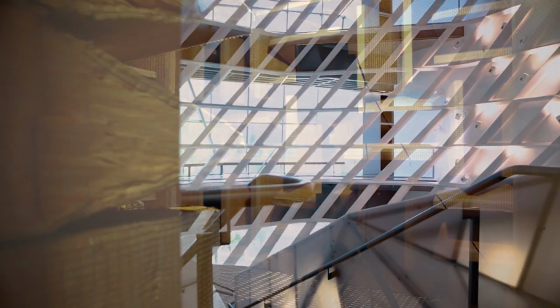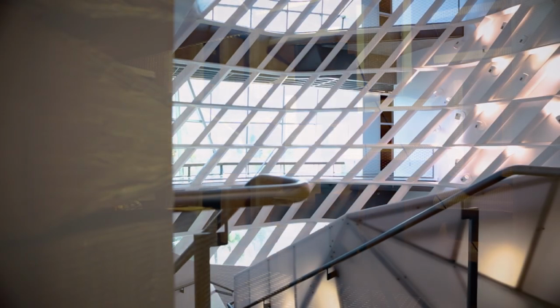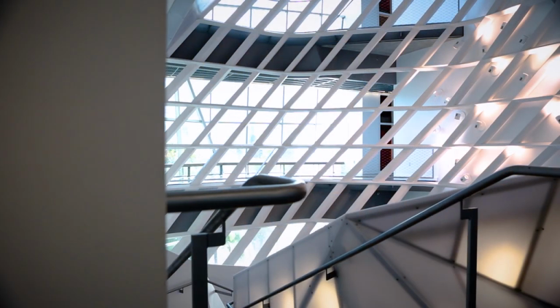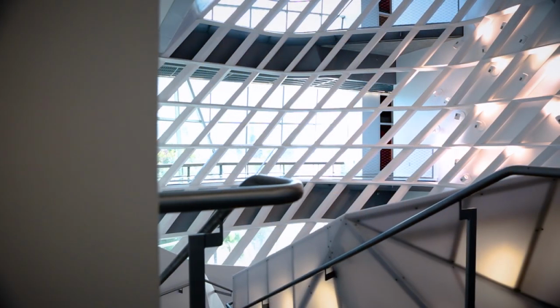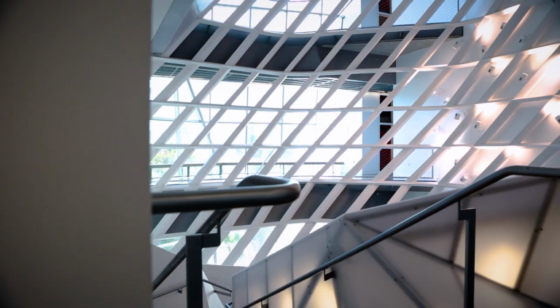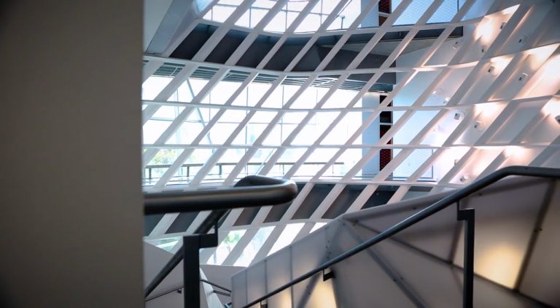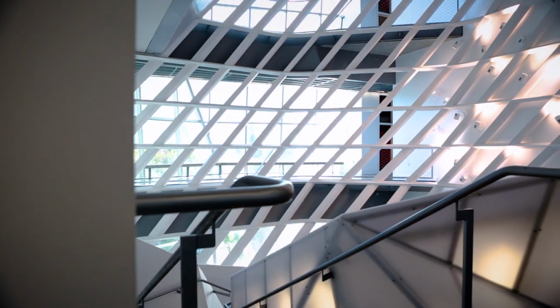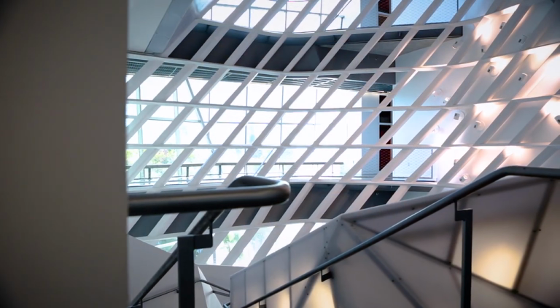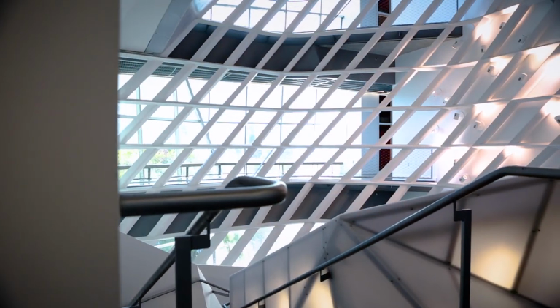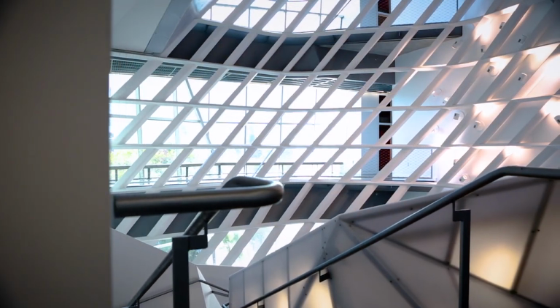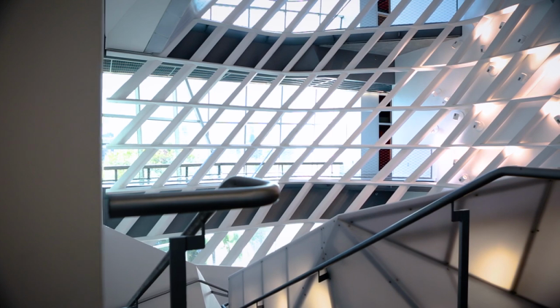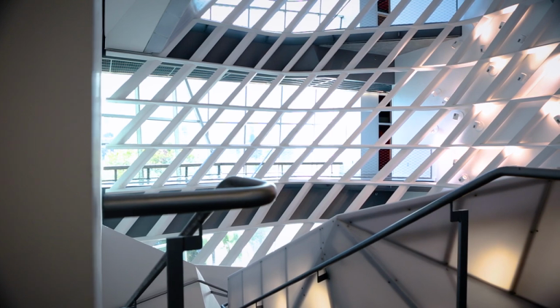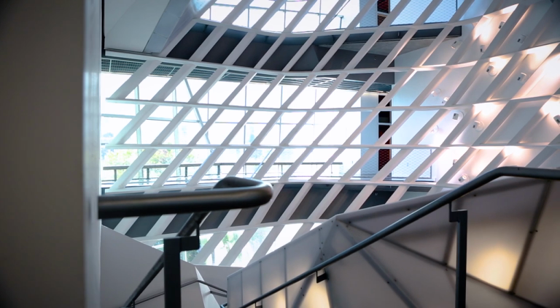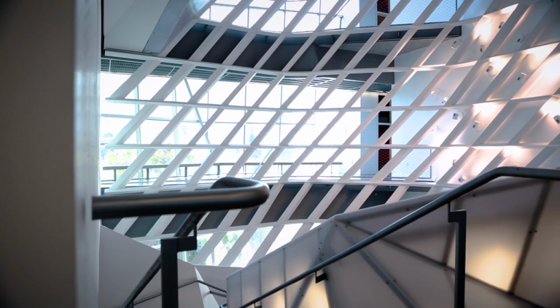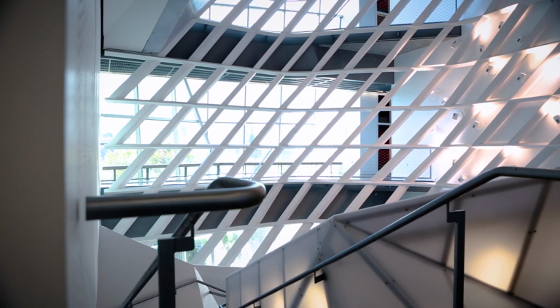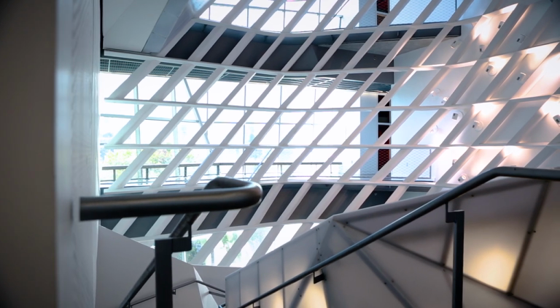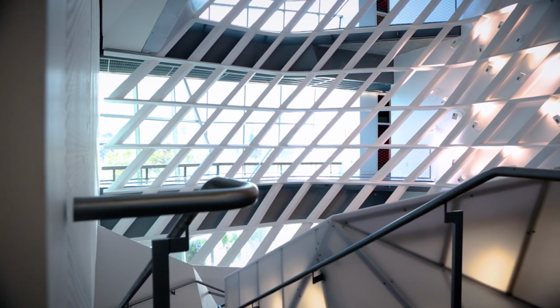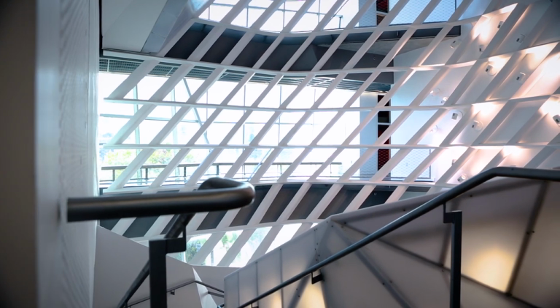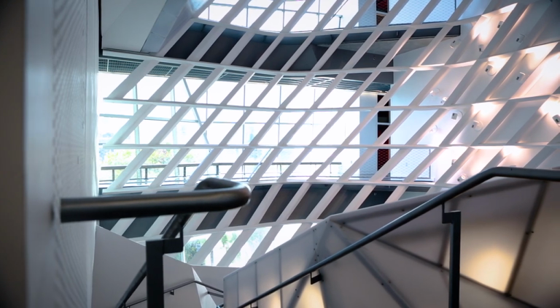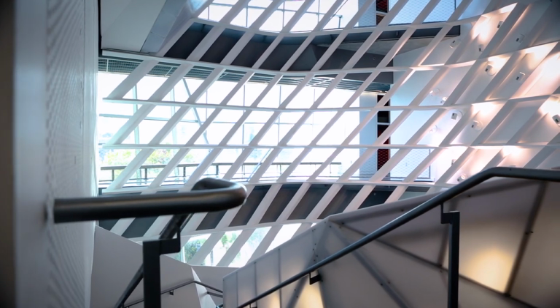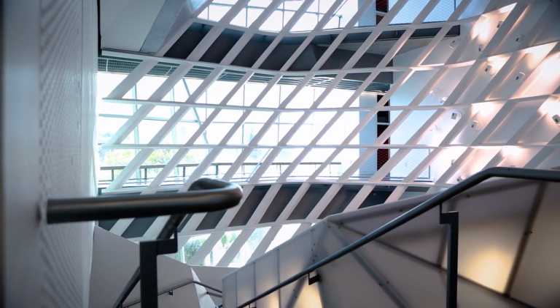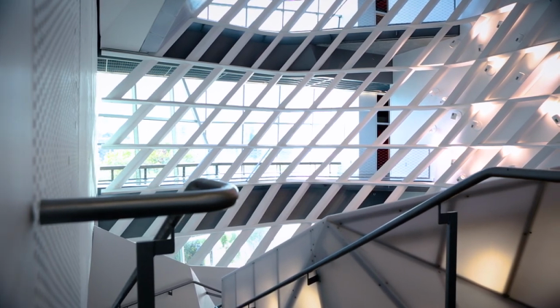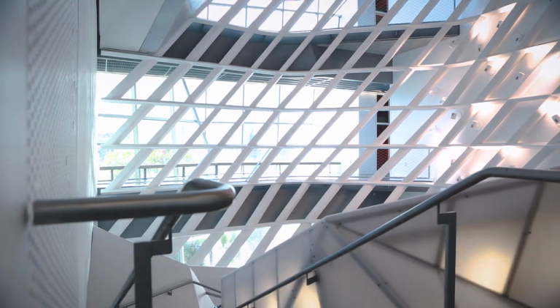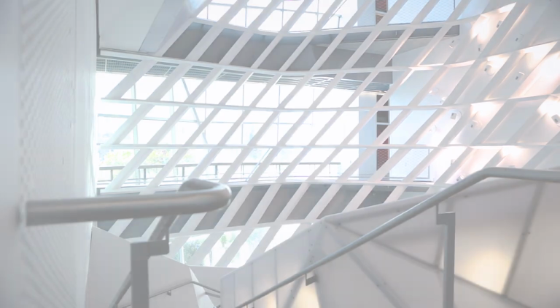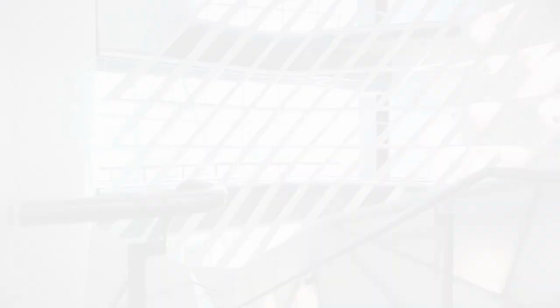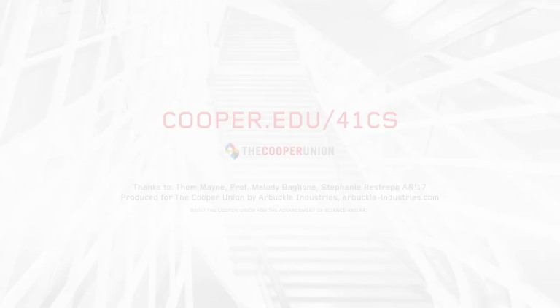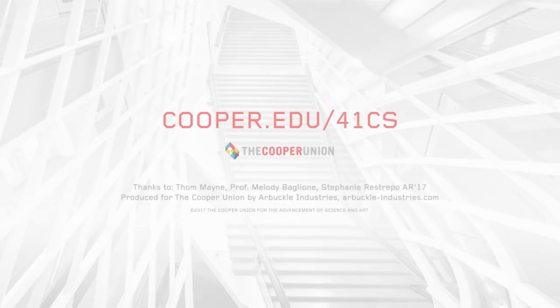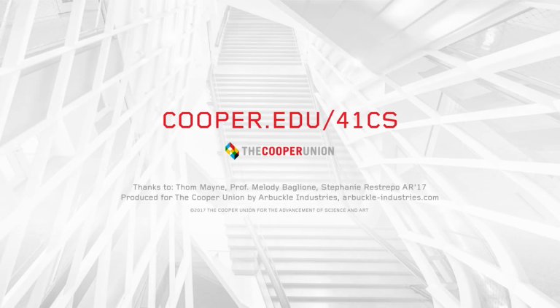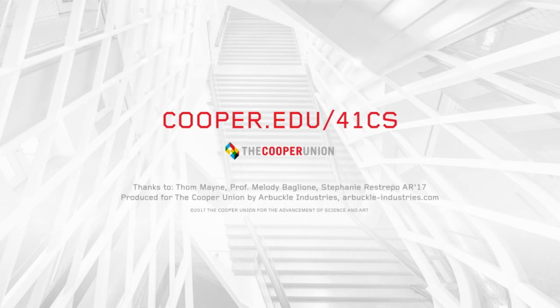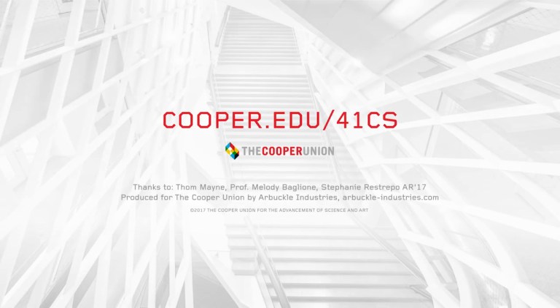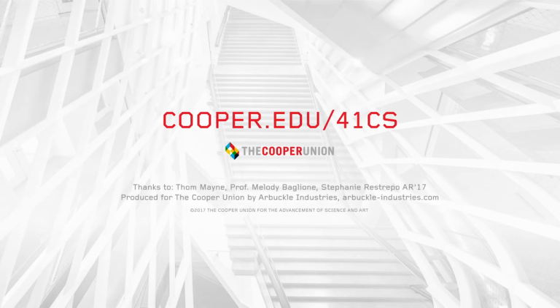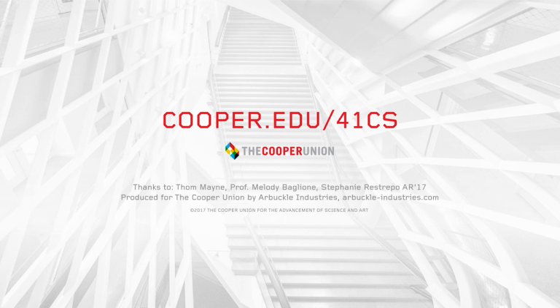Thanks for joining us on this brief tour of 41 Cooper Square. For more about the building, visit our website at cooper.edu.